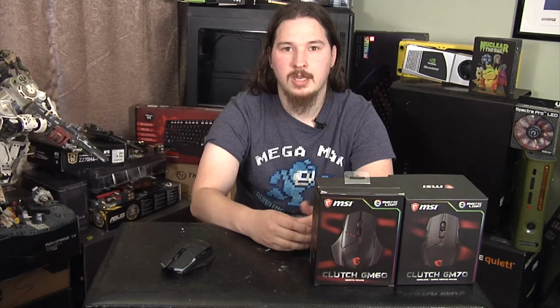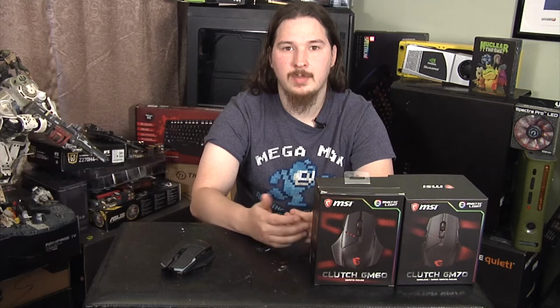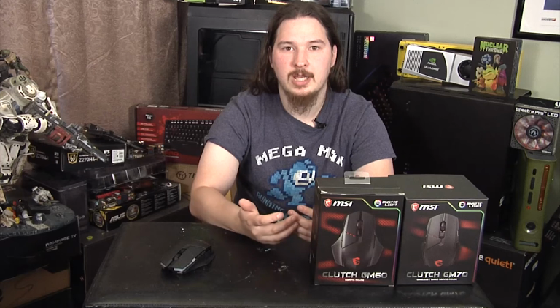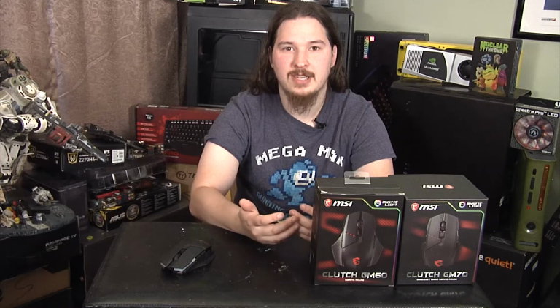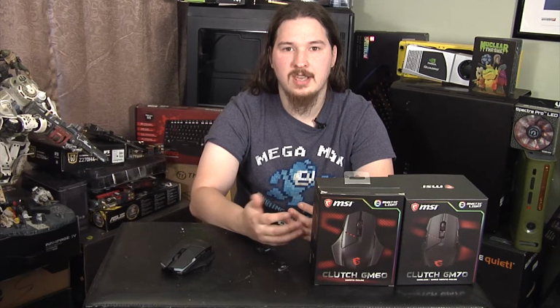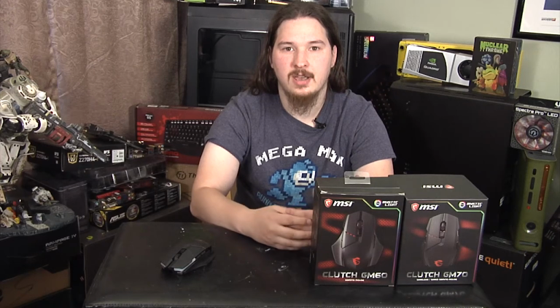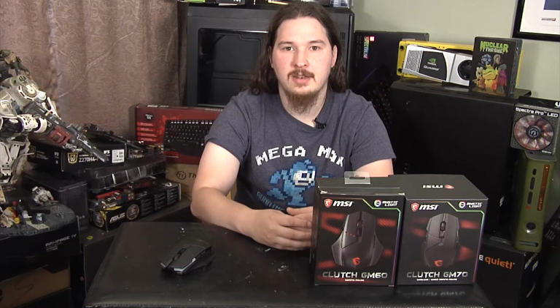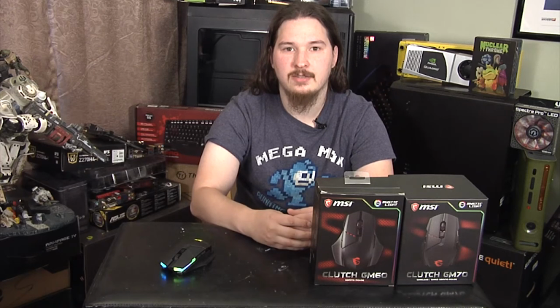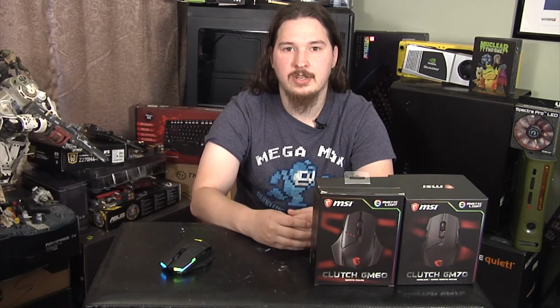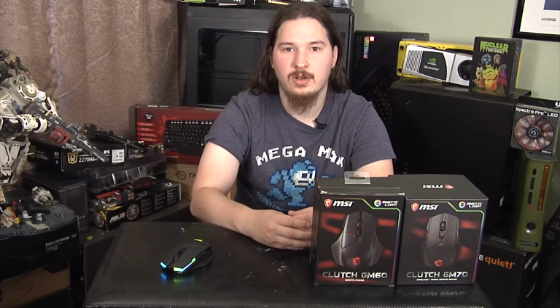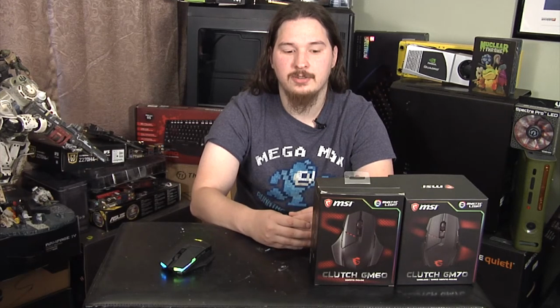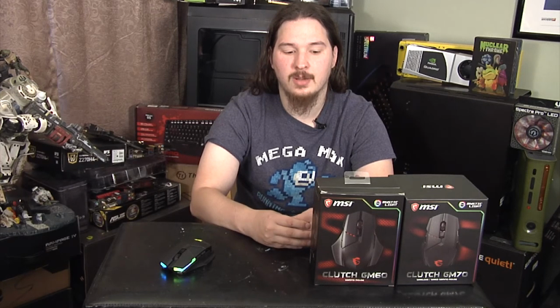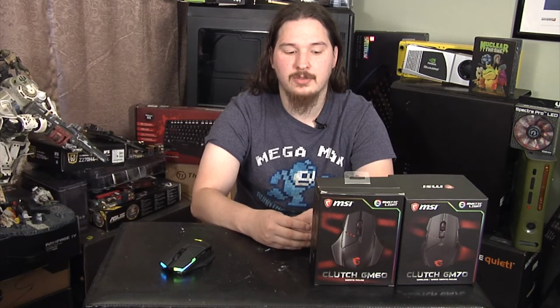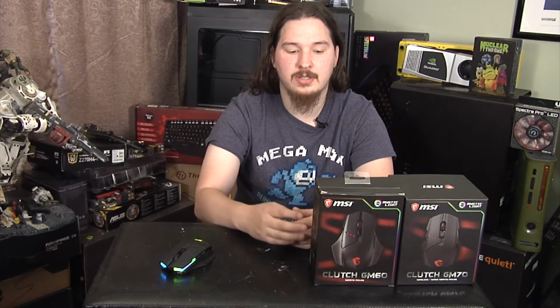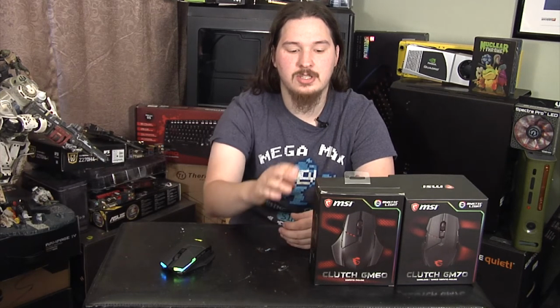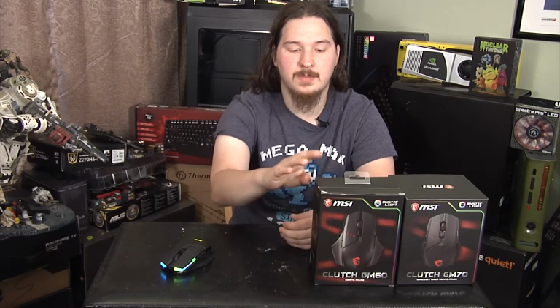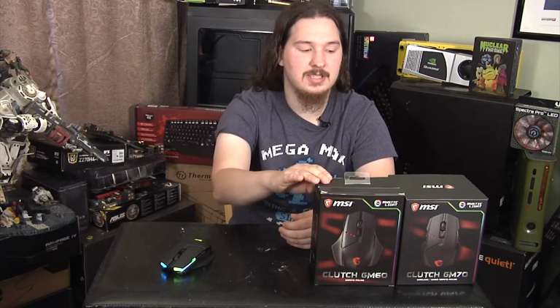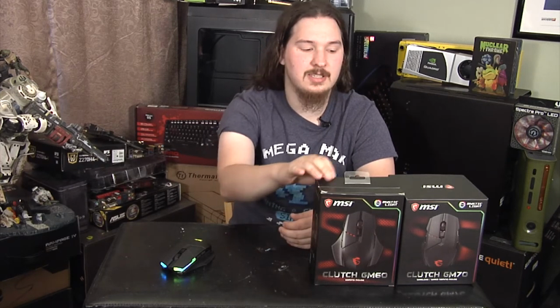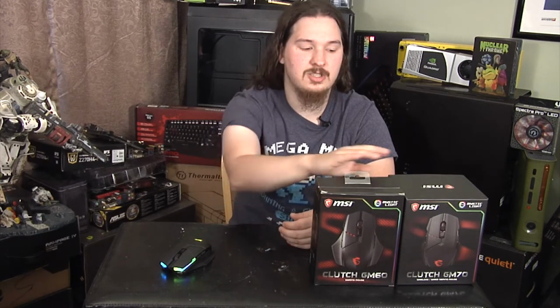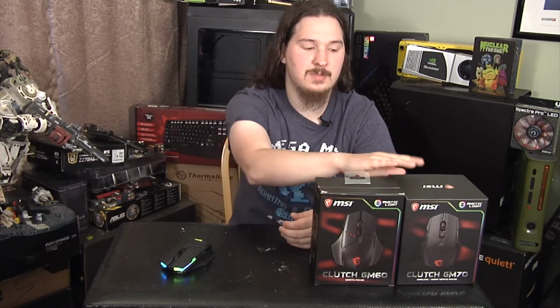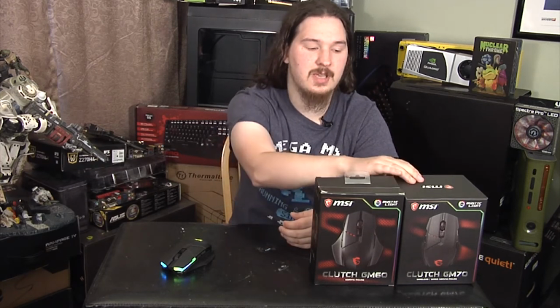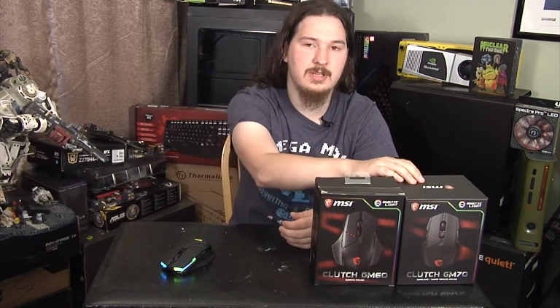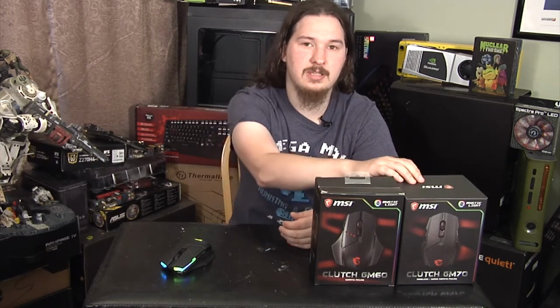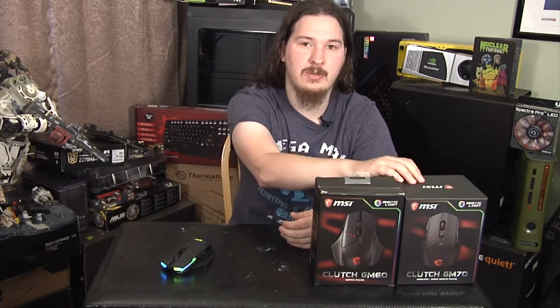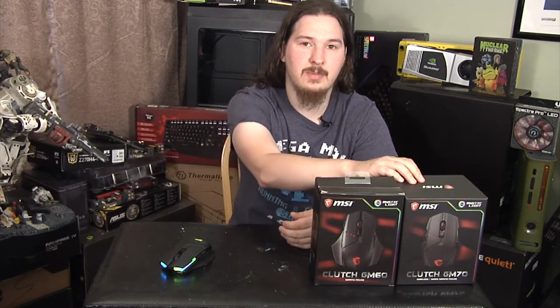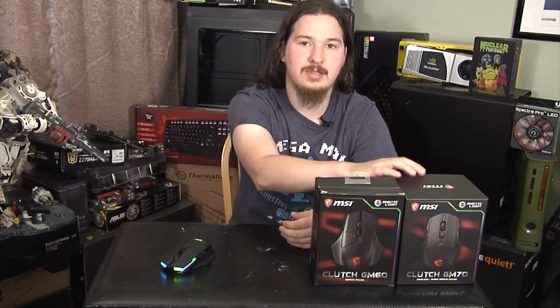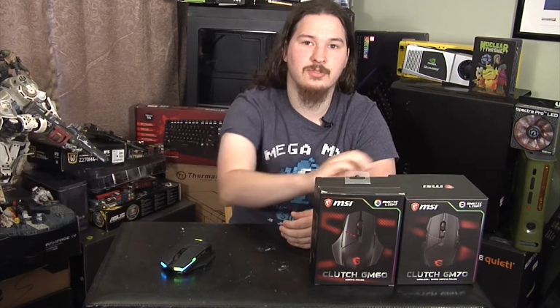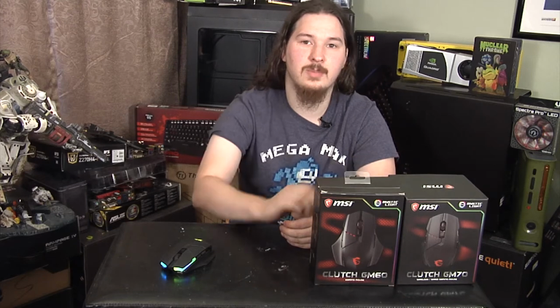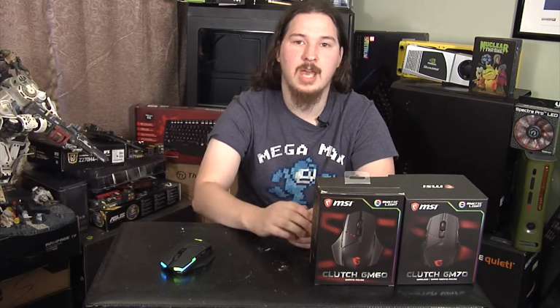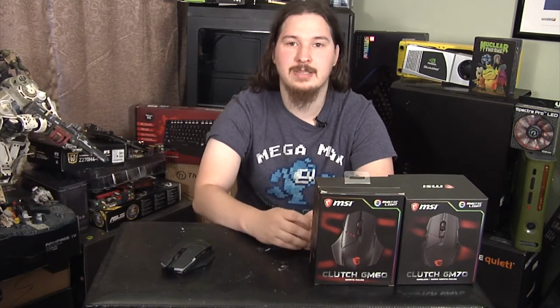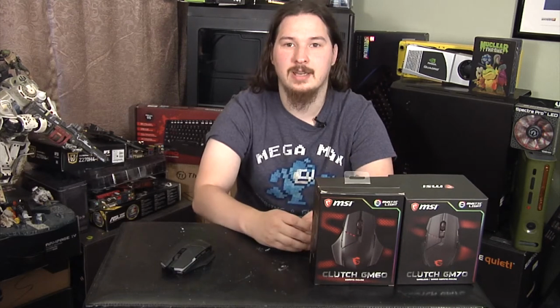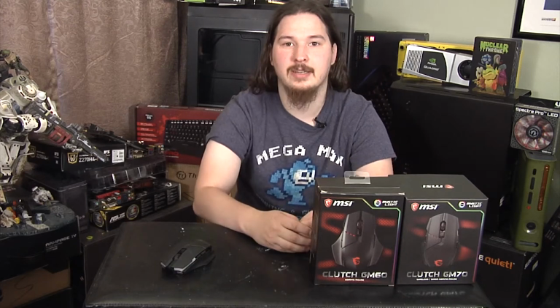Hey, my name's Isaiah, and in this video I'm going to talk about the GM60 and GM70 gaming mice from MSI.